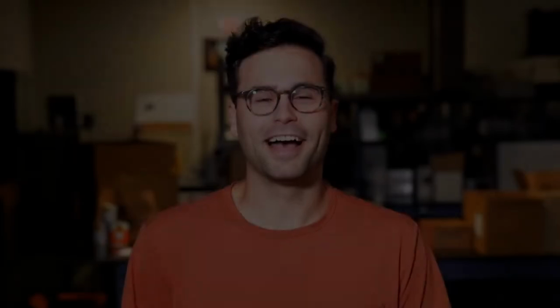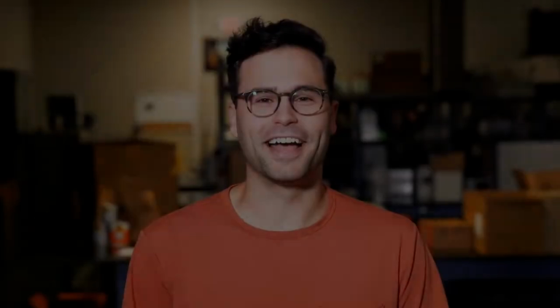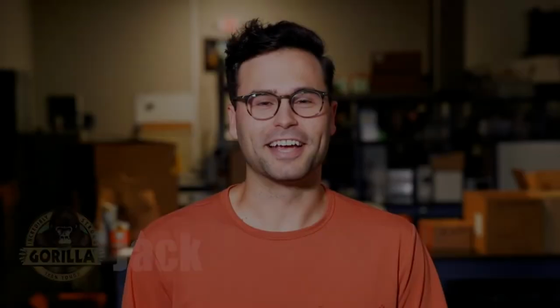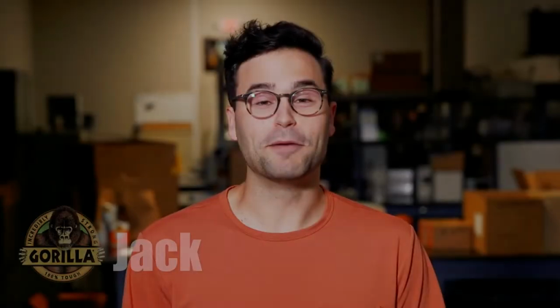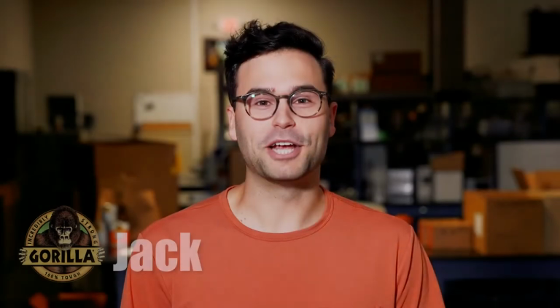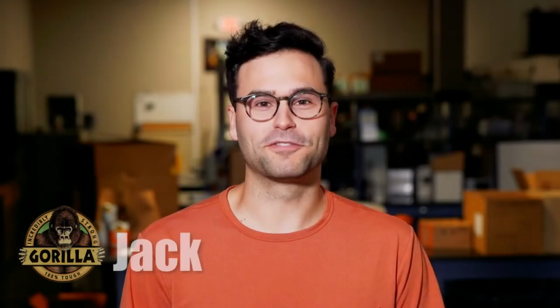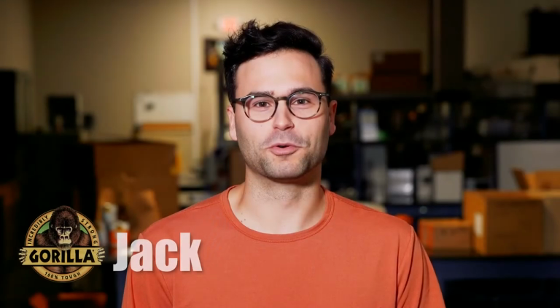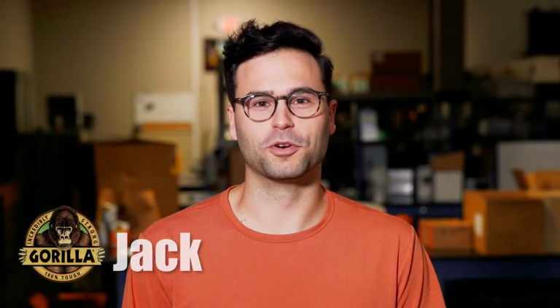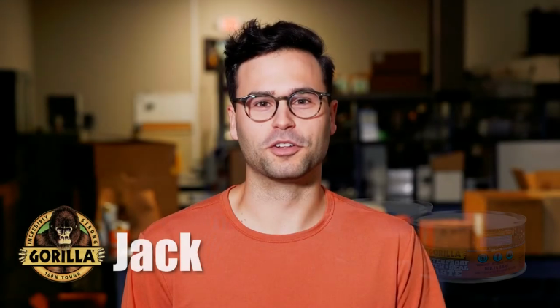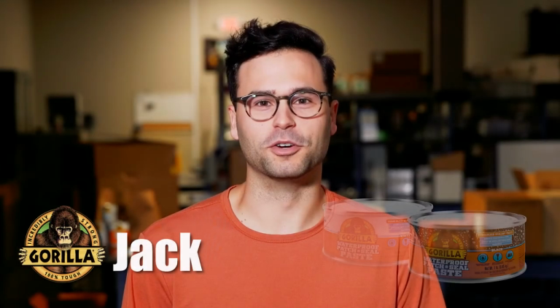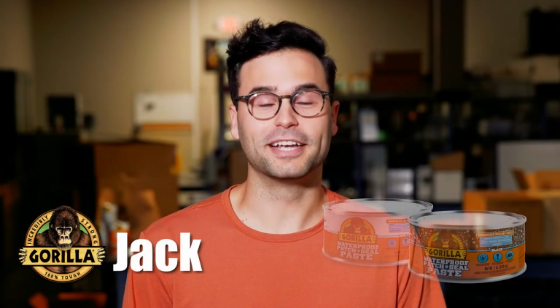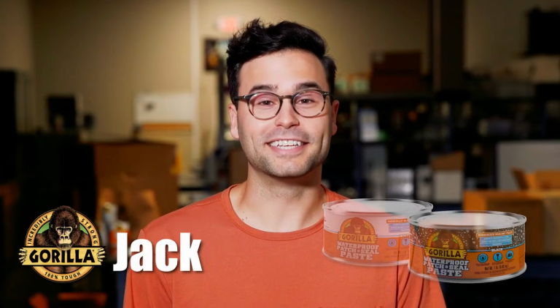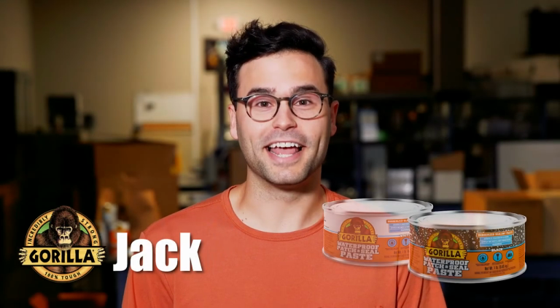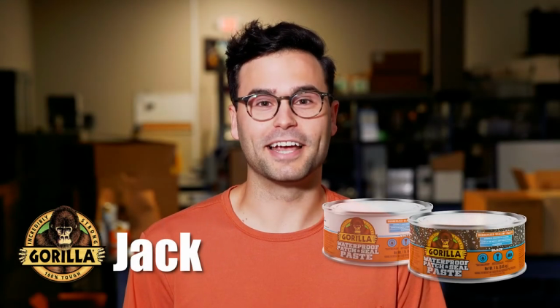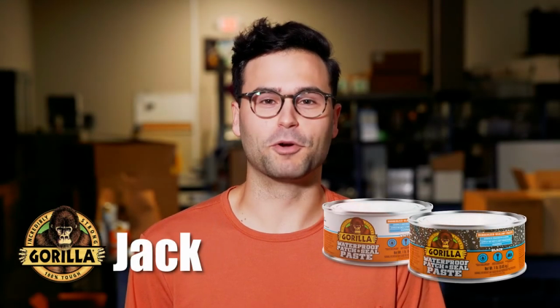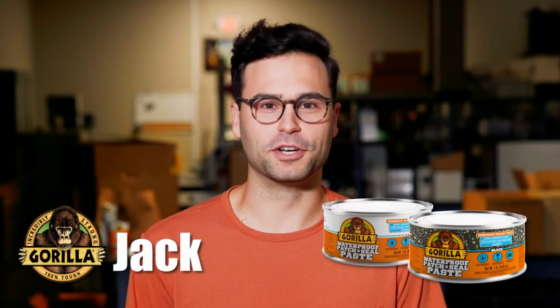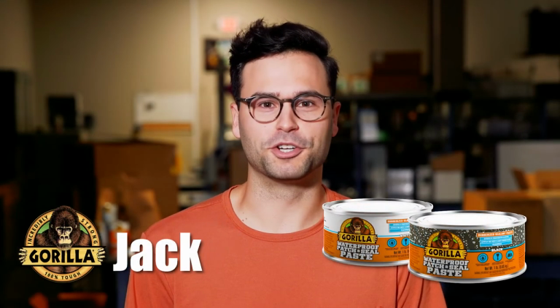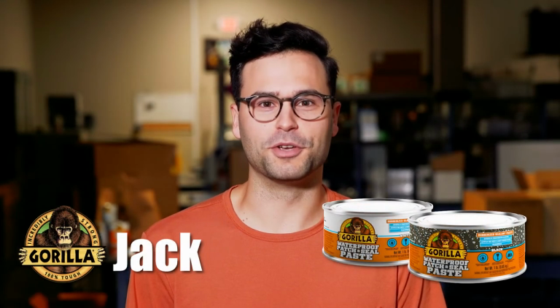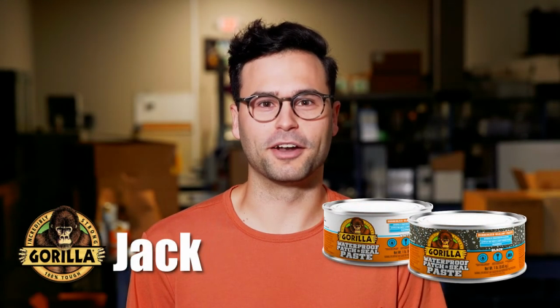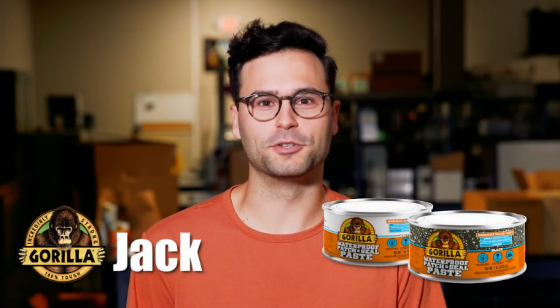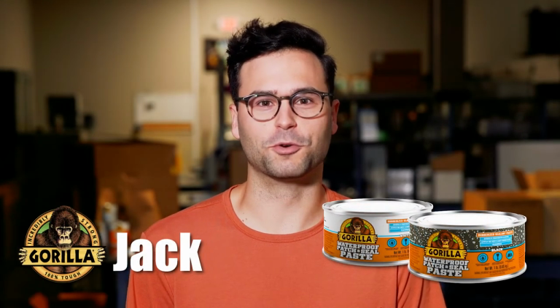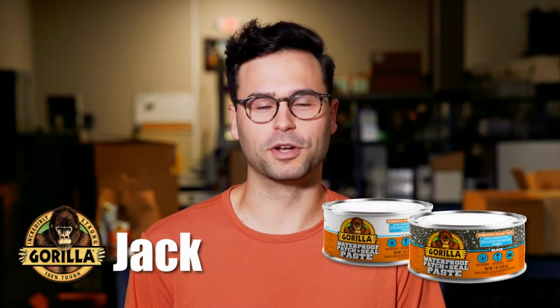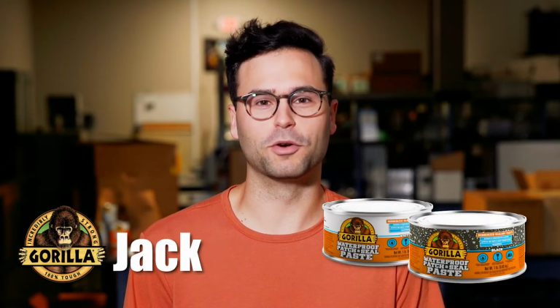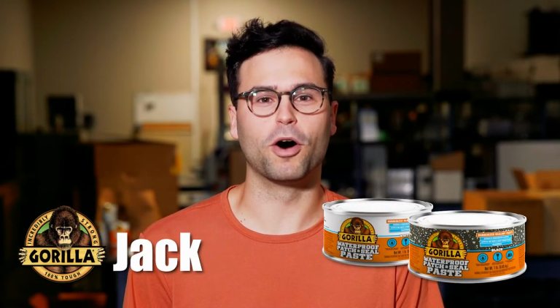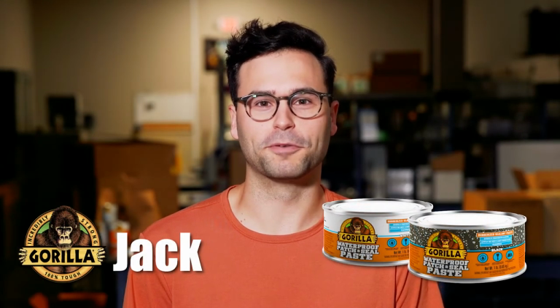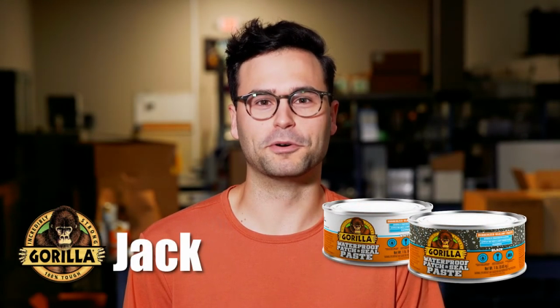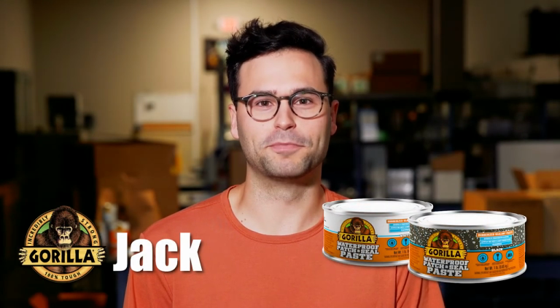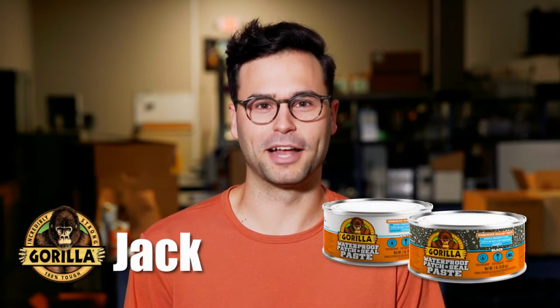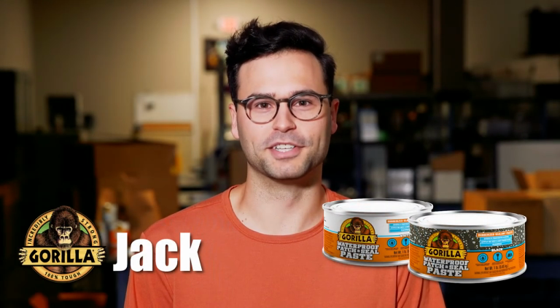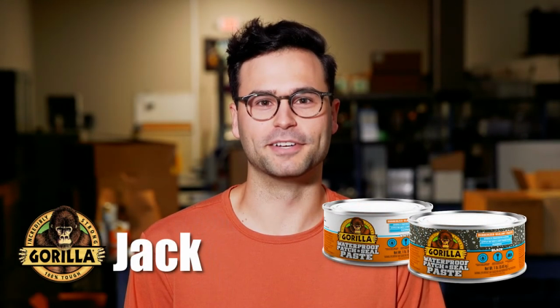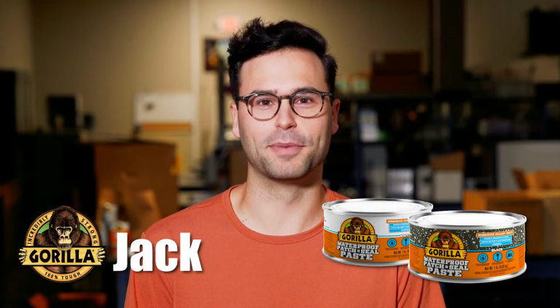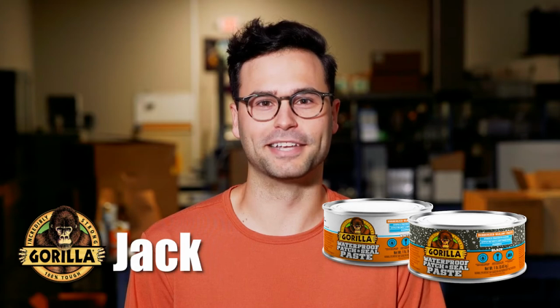Hi, I'm Jack from Gorilla Glue, and today I'm going to show you how to use Gorilla Waterproof Patch and Seal Paste.